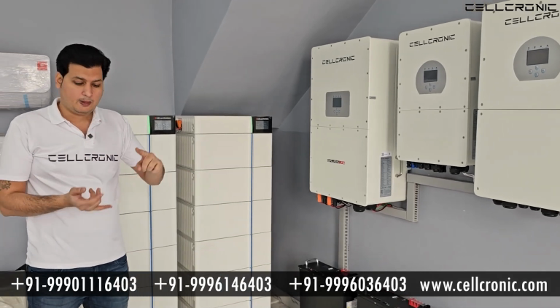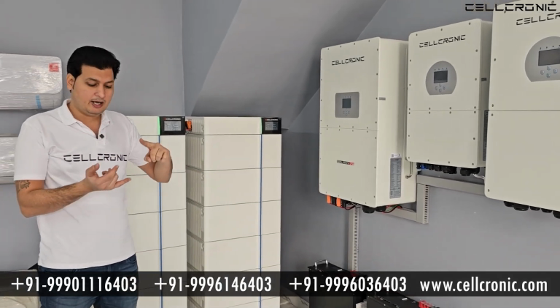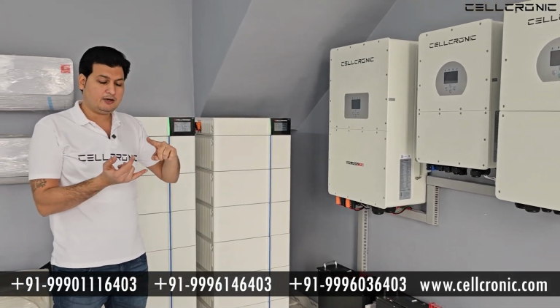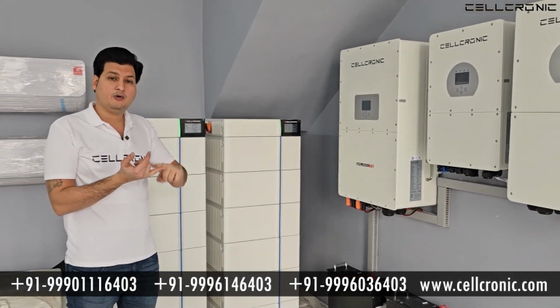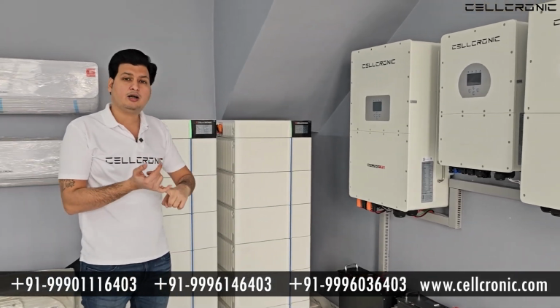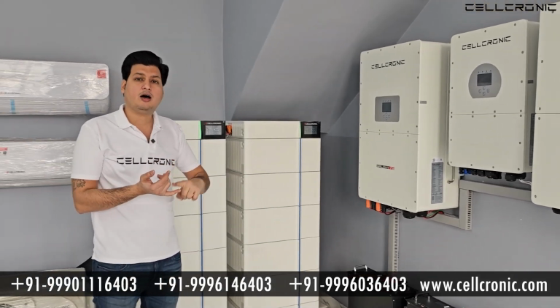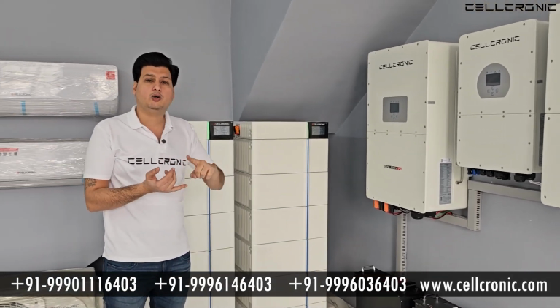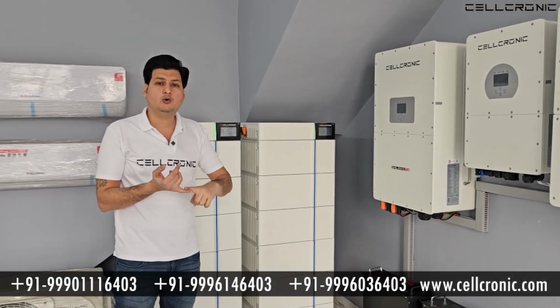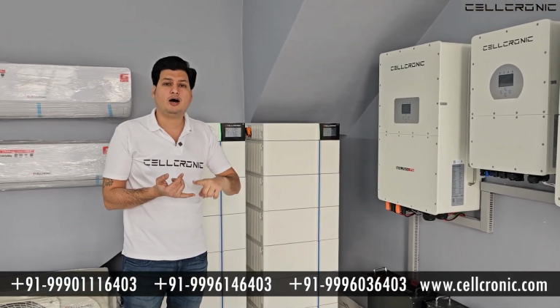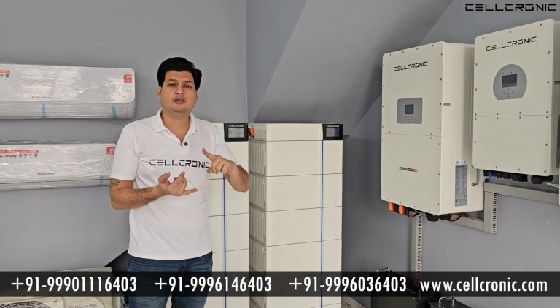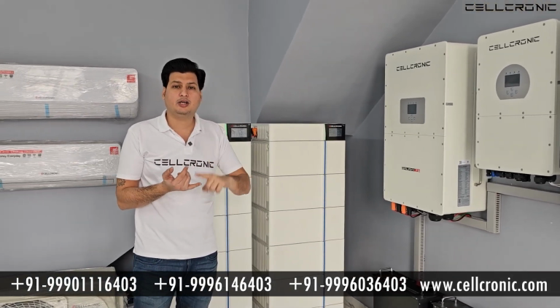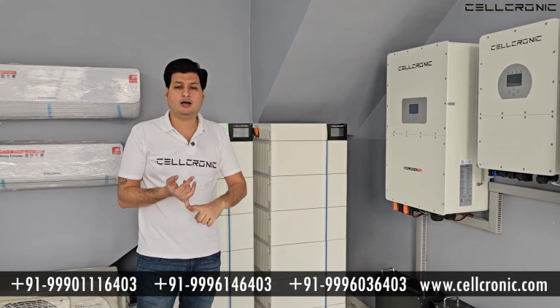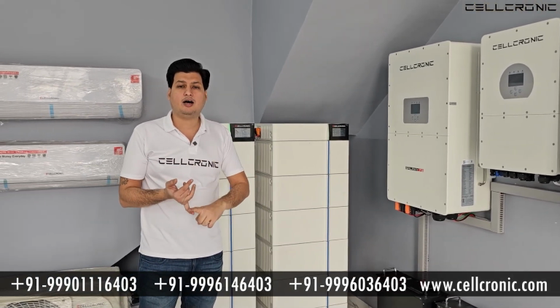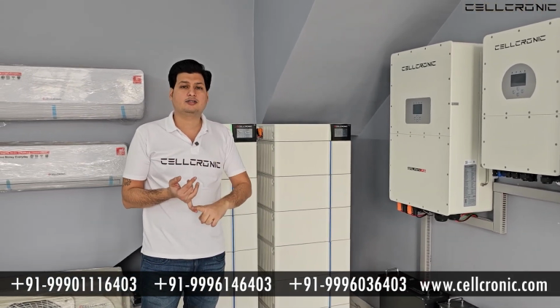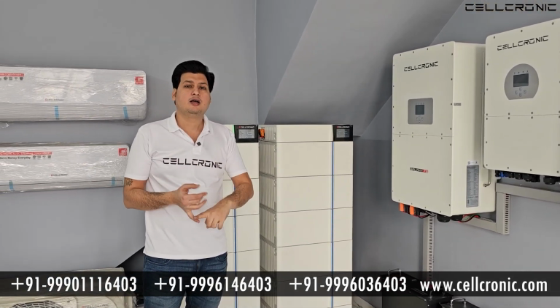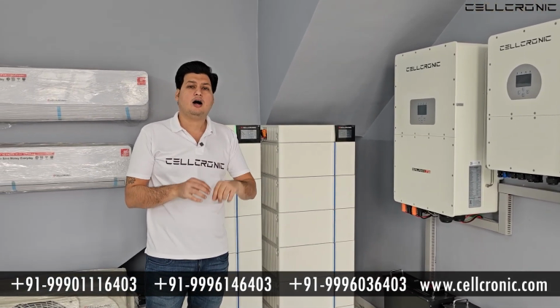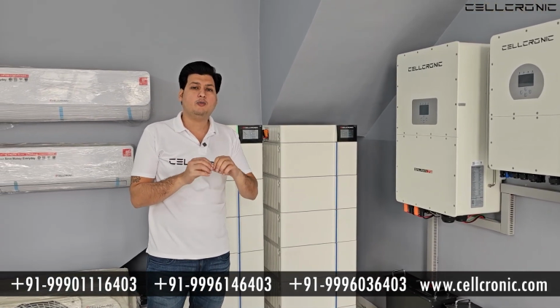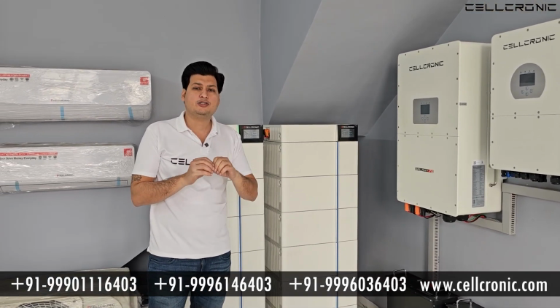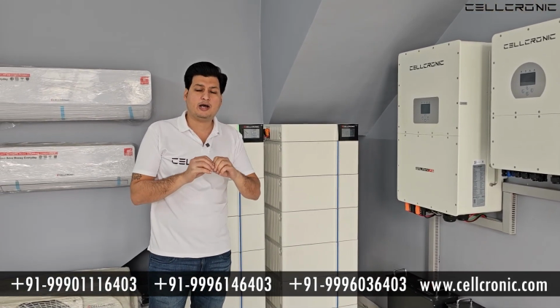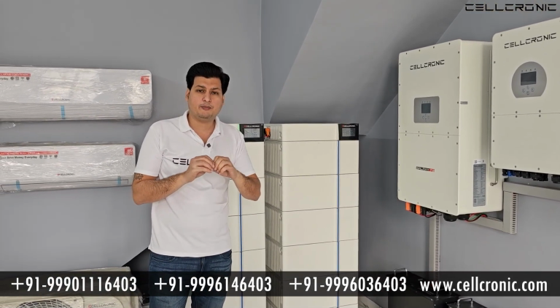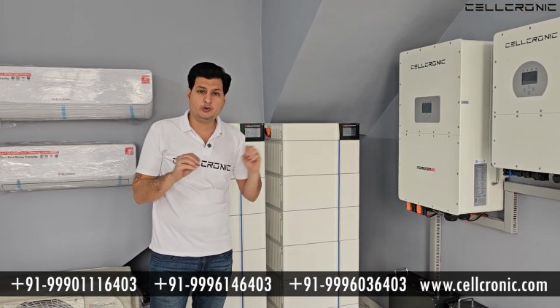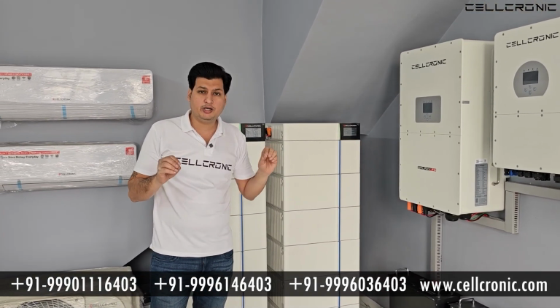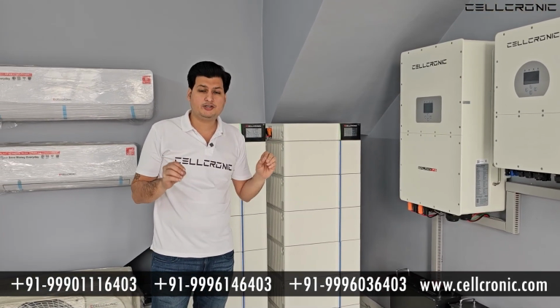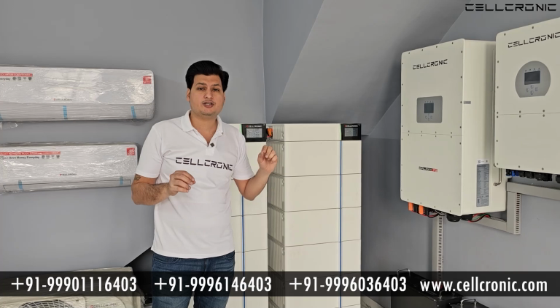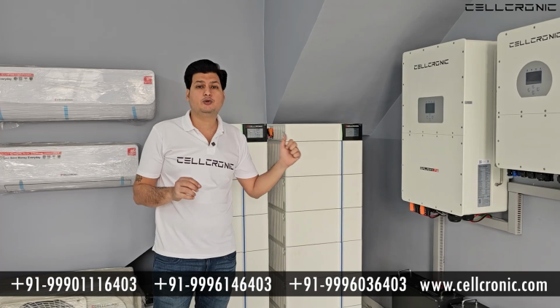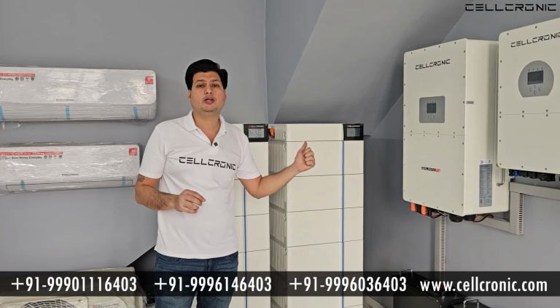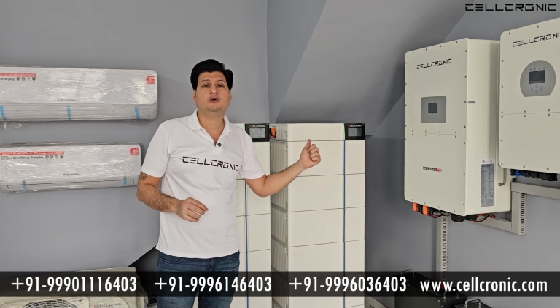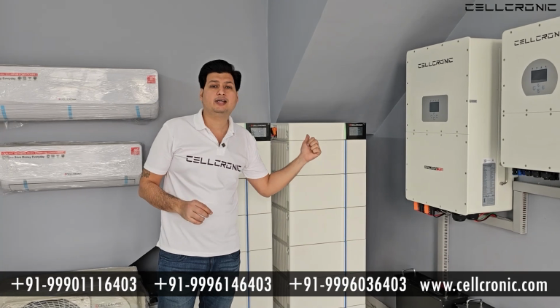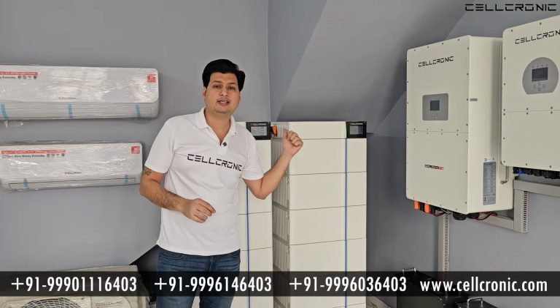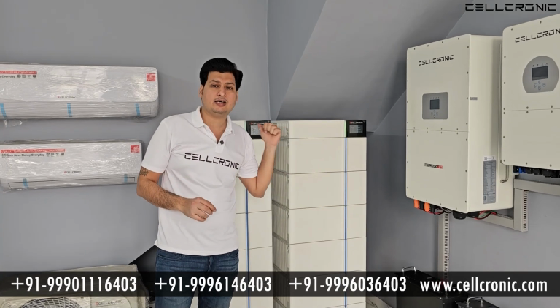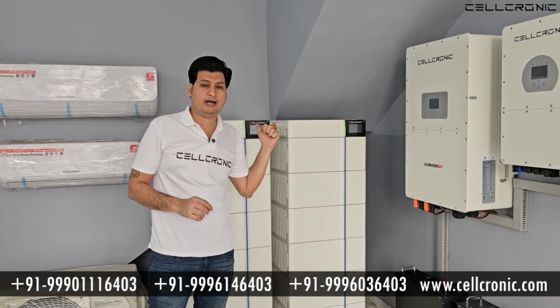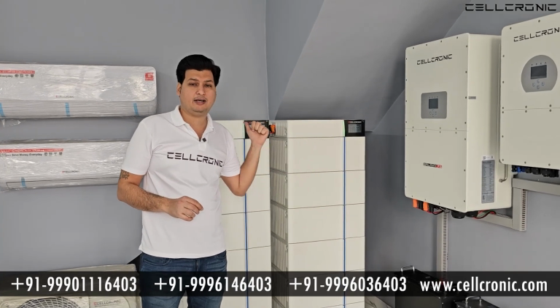Whether you need 1 hour, 2 hours, or 3 hours of backup — however much backup you need — you simply need to increase the number of batteries.